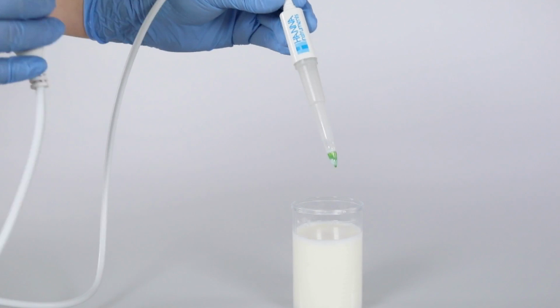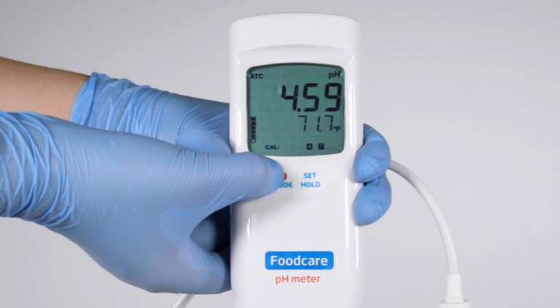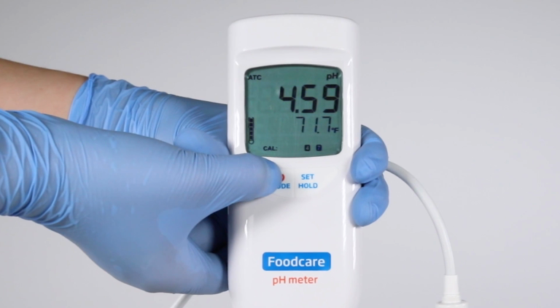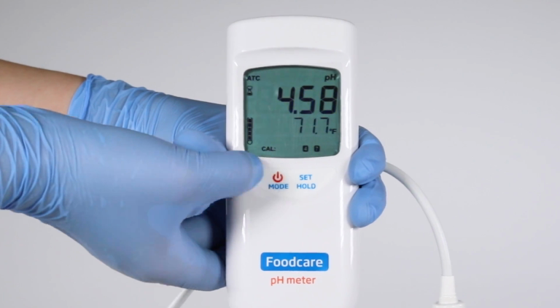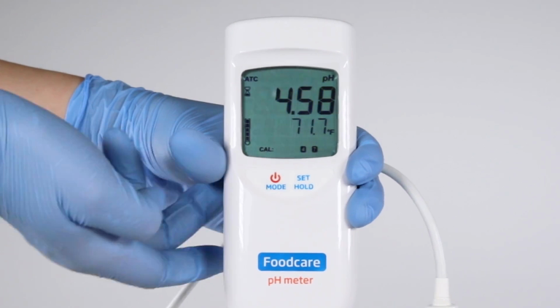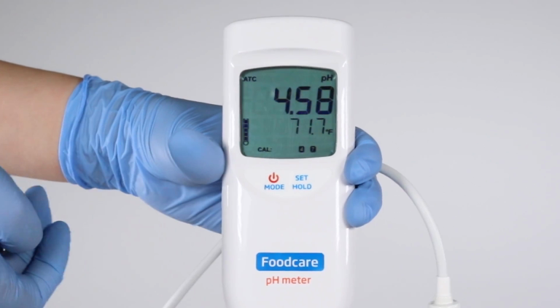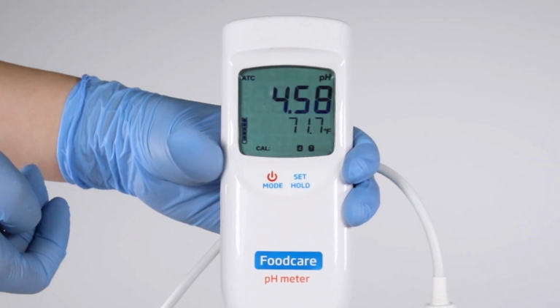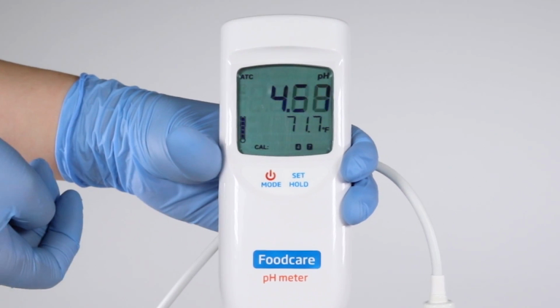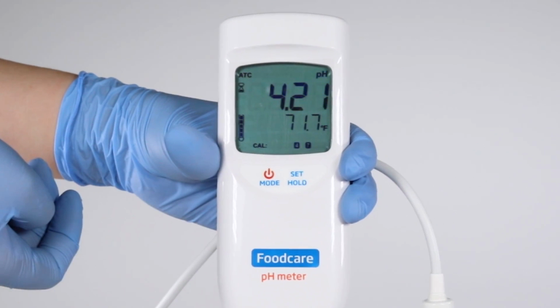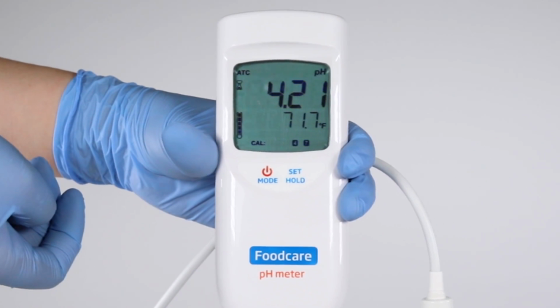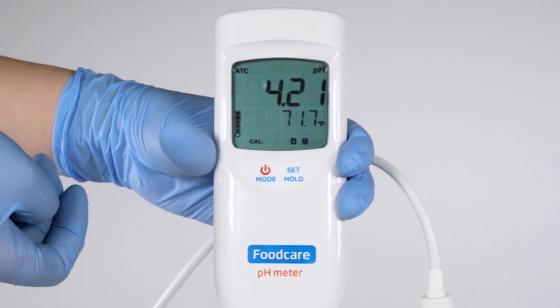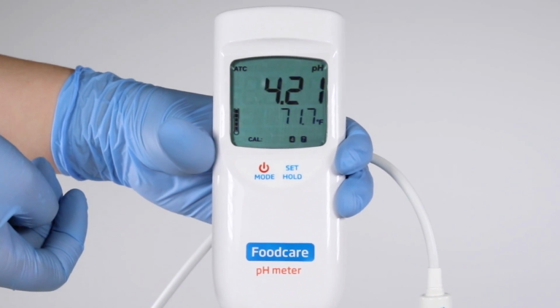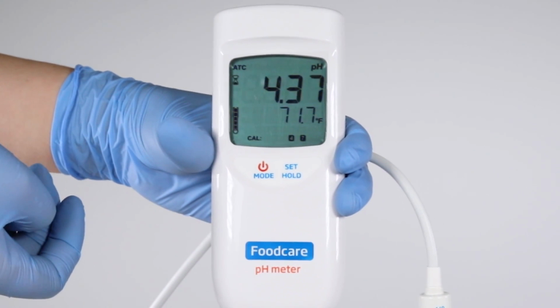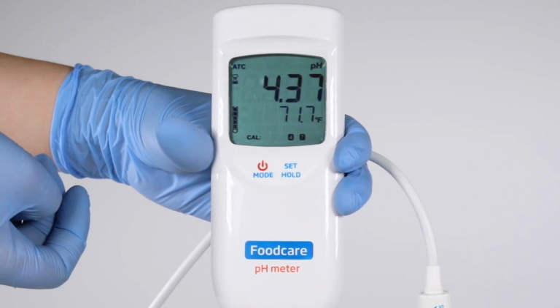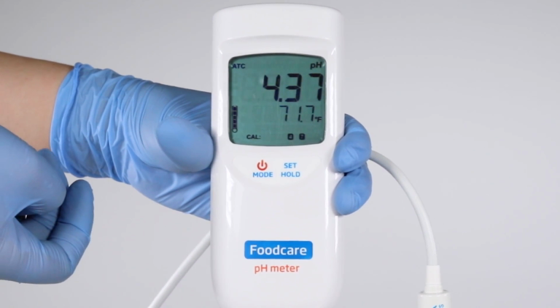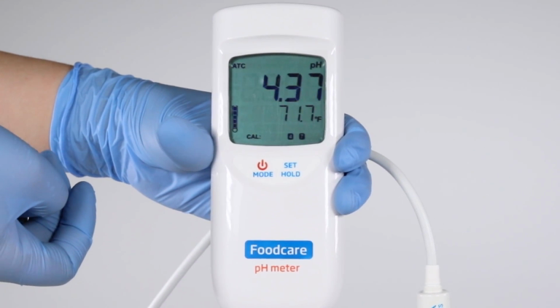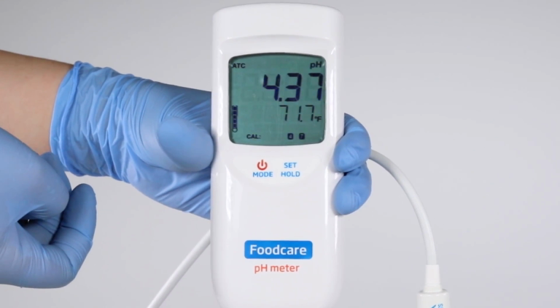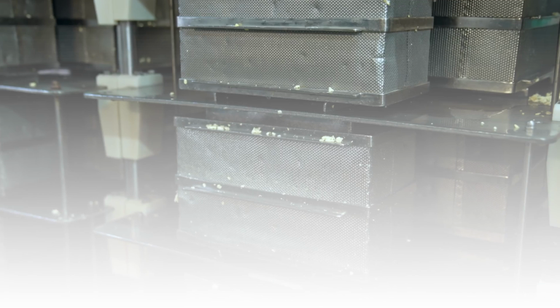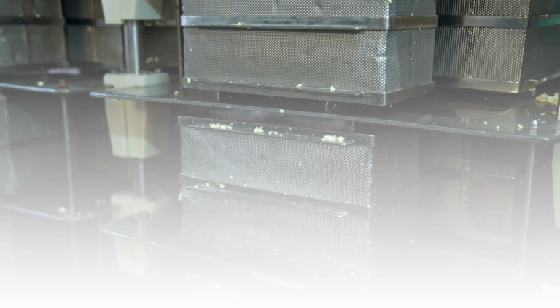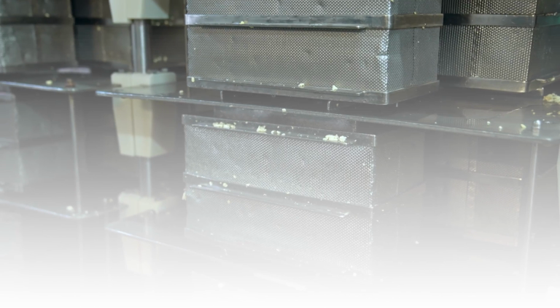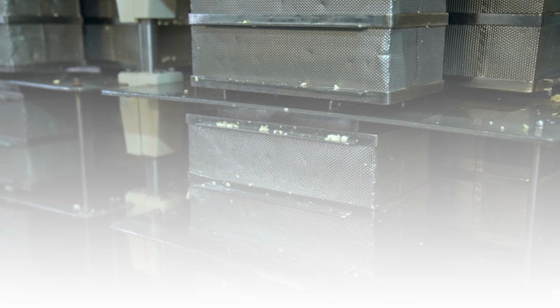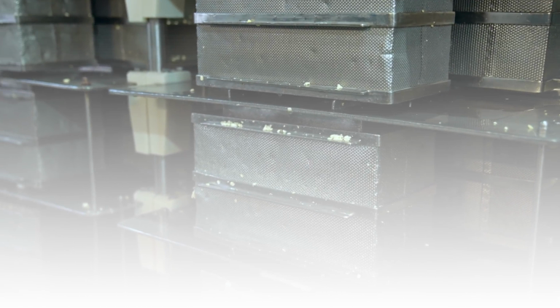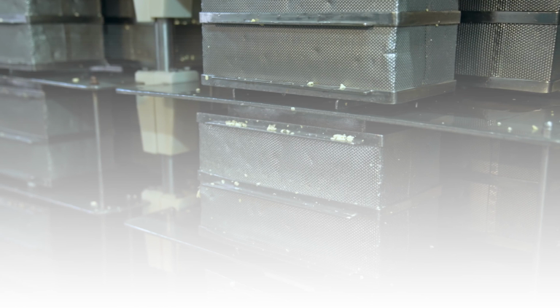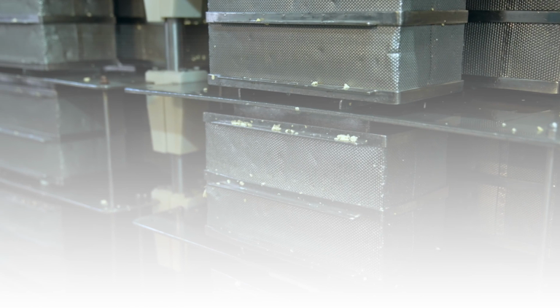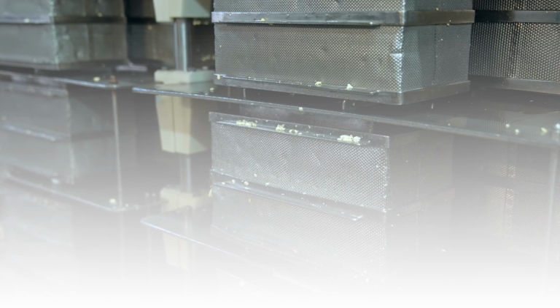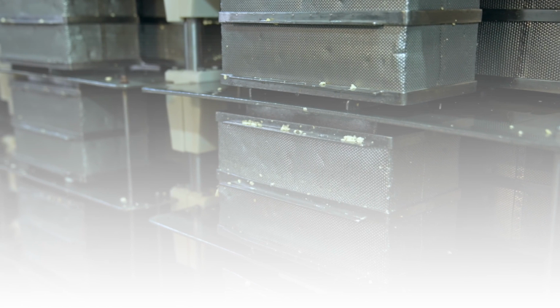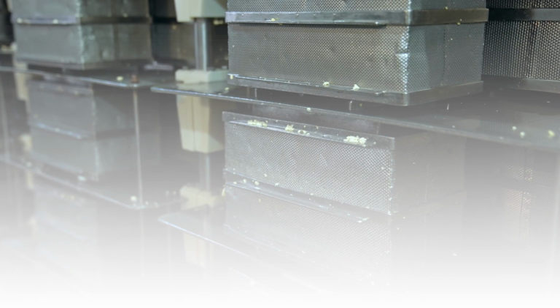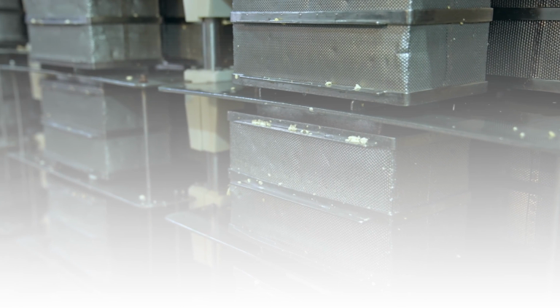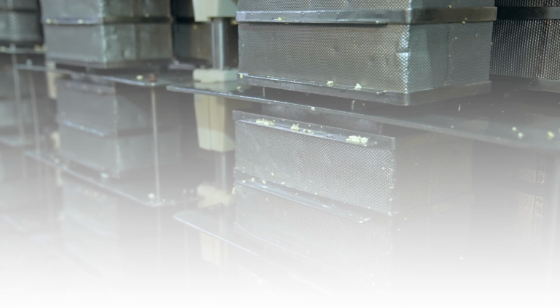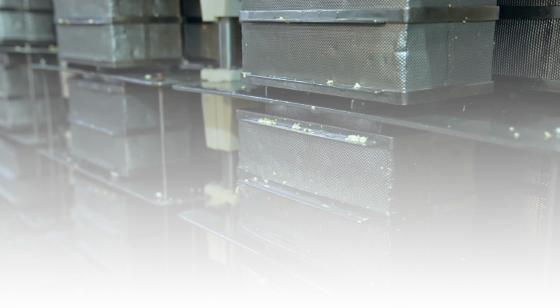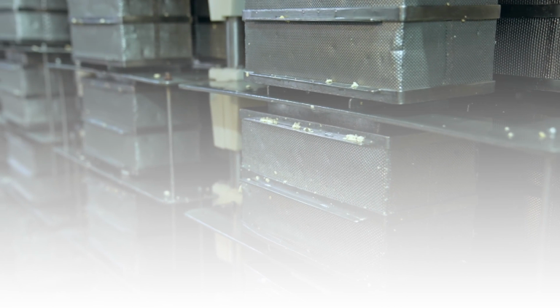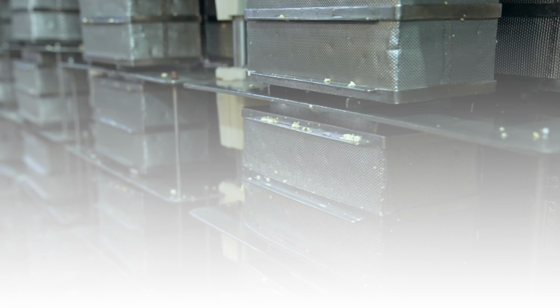Real-time results can flag when a problem arises right away, preventing unnecessary waste of product and time.